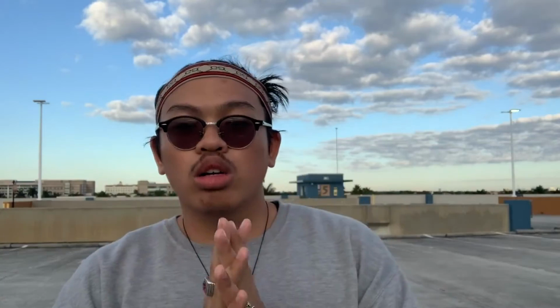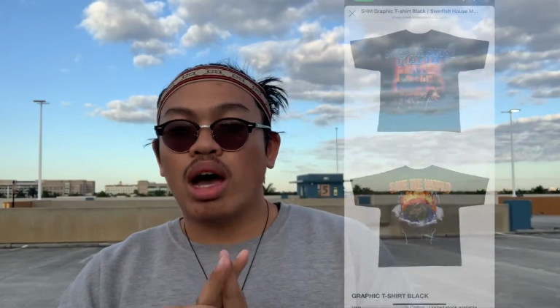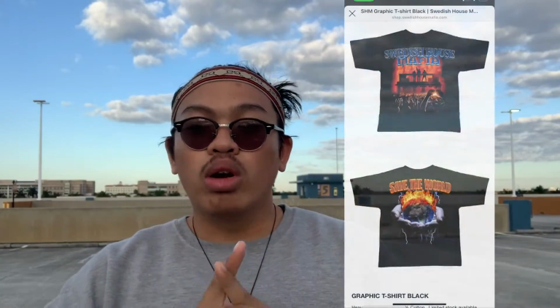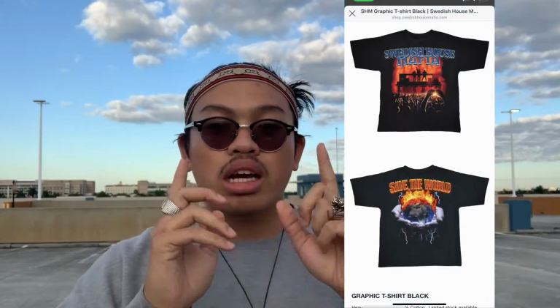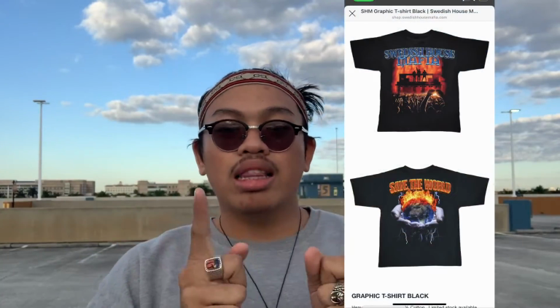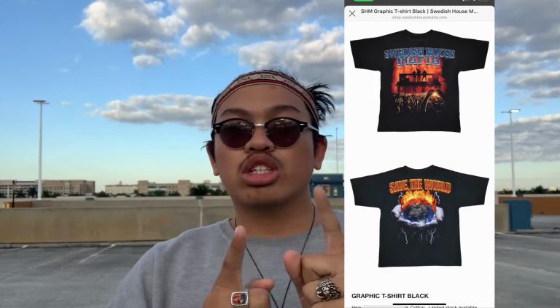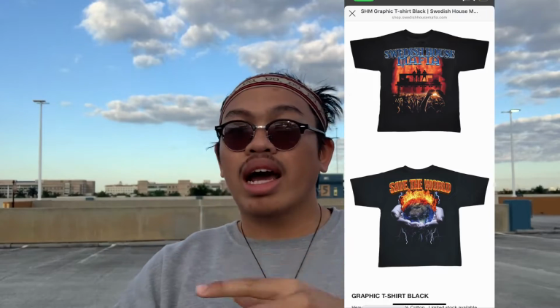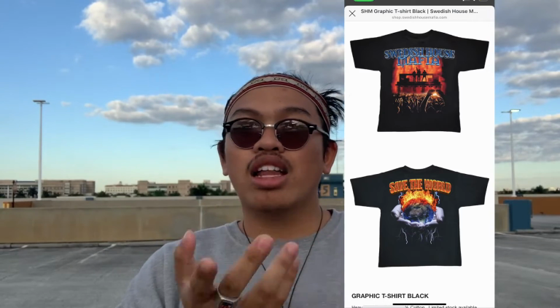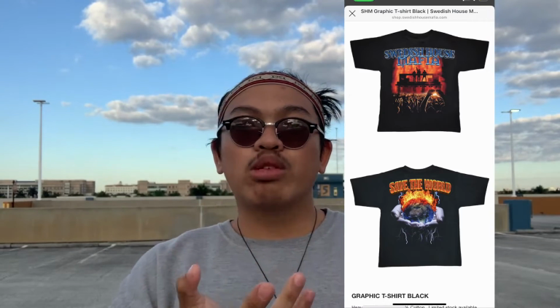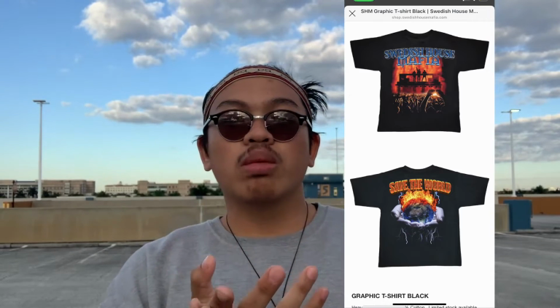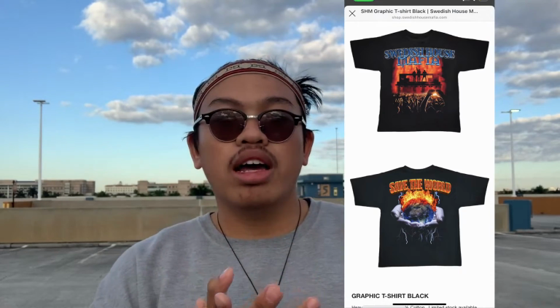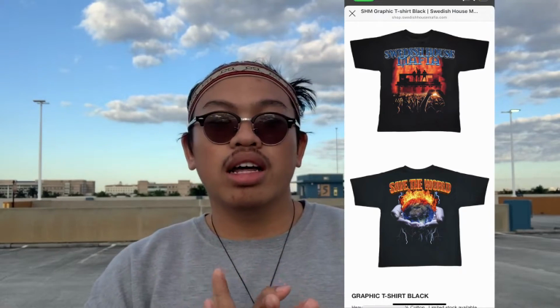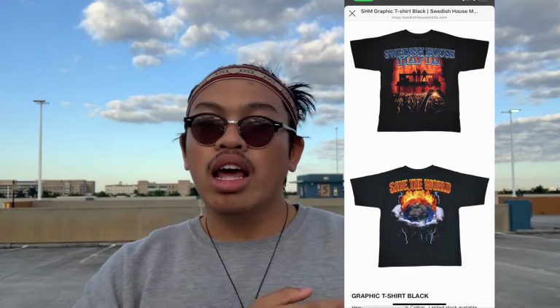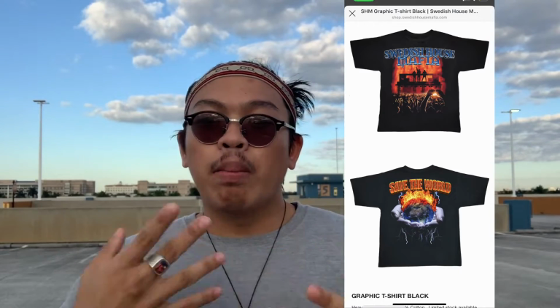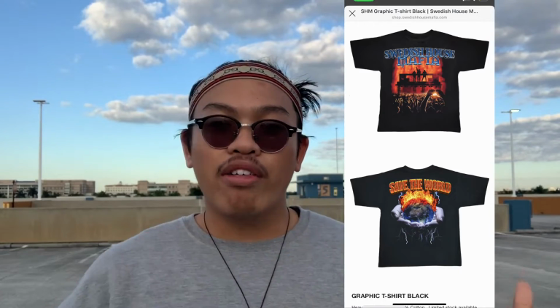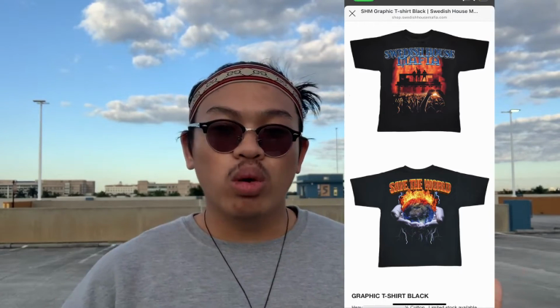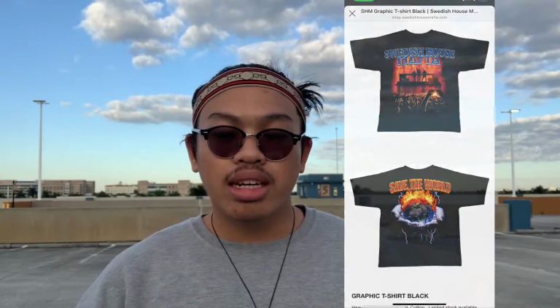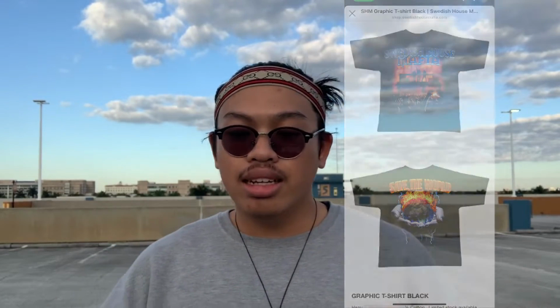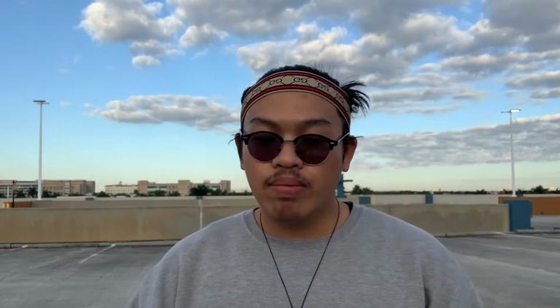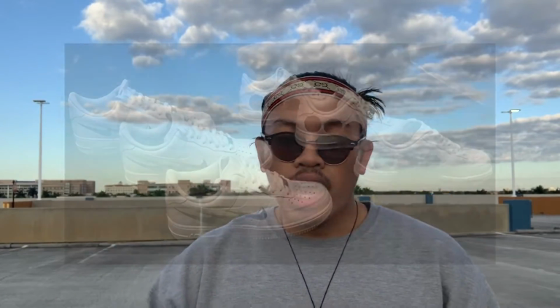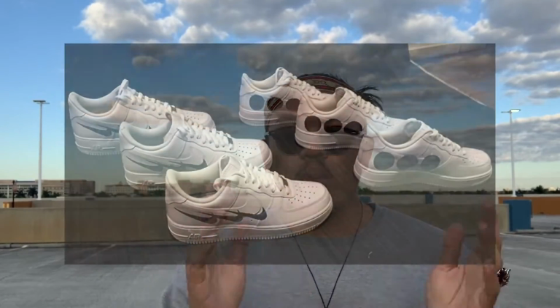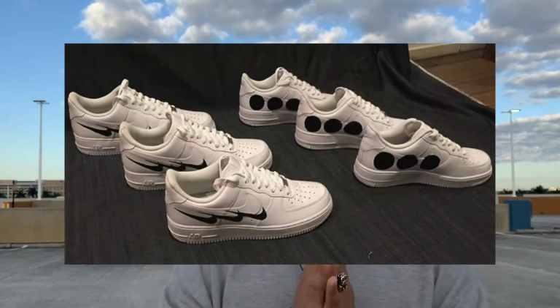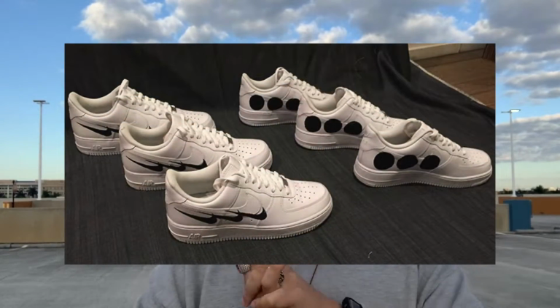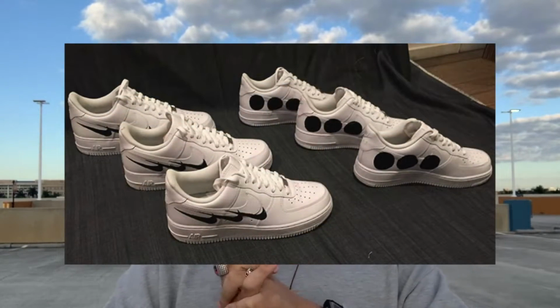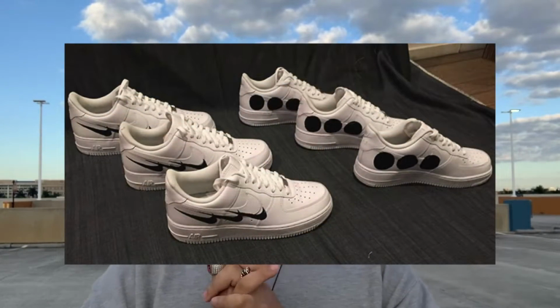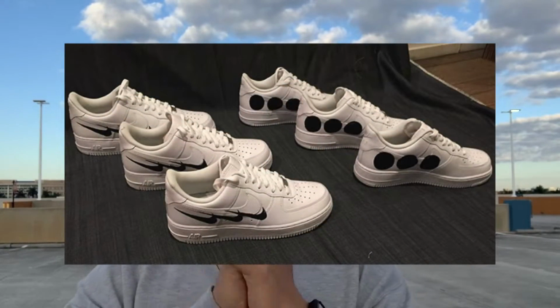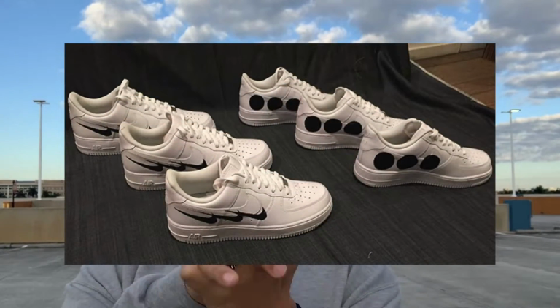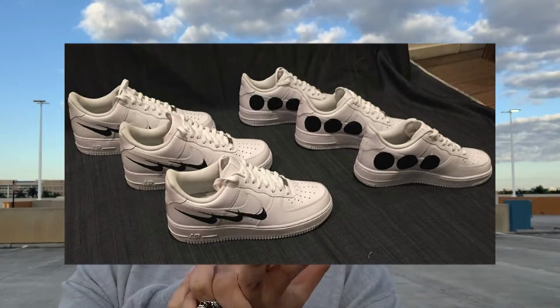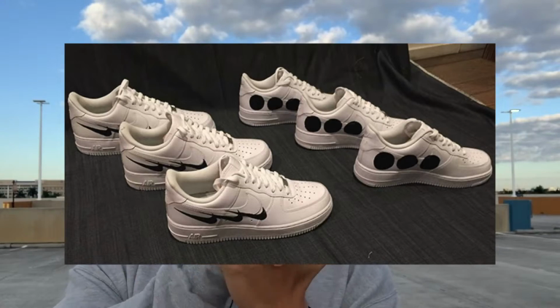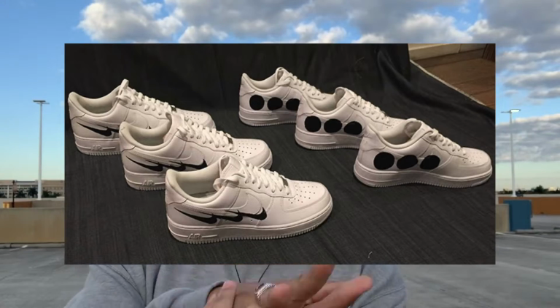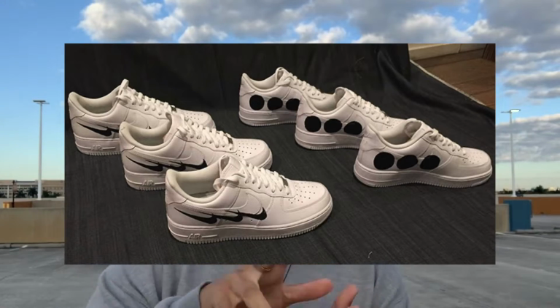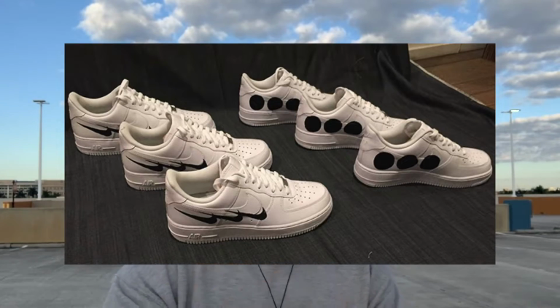I wish I had gotten another shirt as well — I had the opportunity to buy it online but I folded and didn't. And I'm waiting for that Nike collab, which I probably won't get.